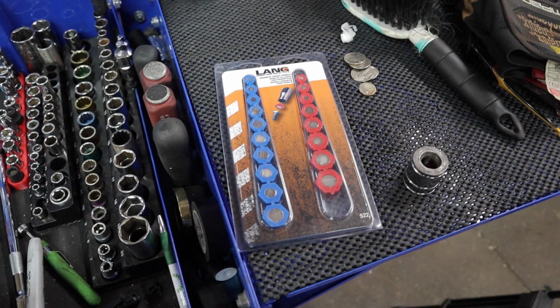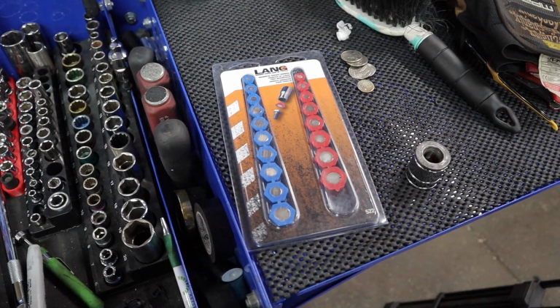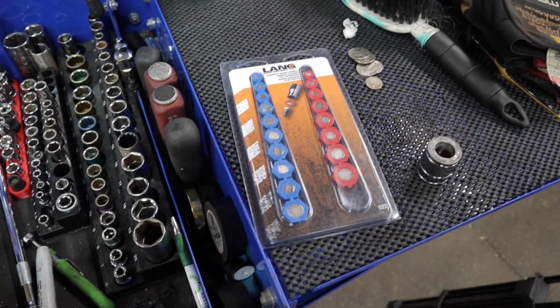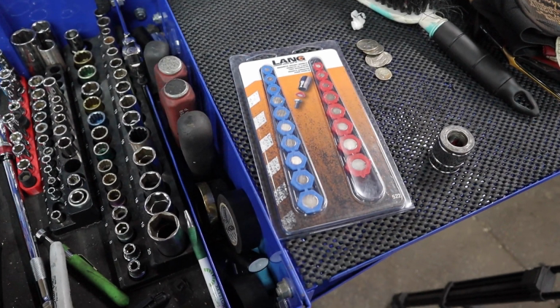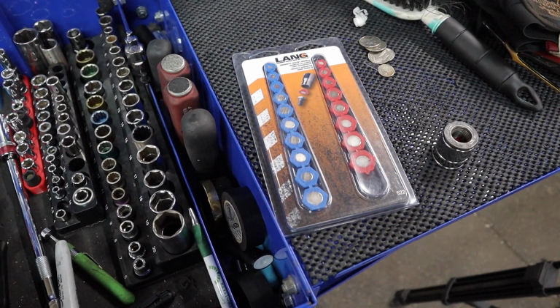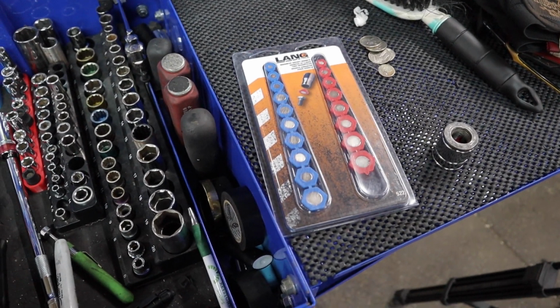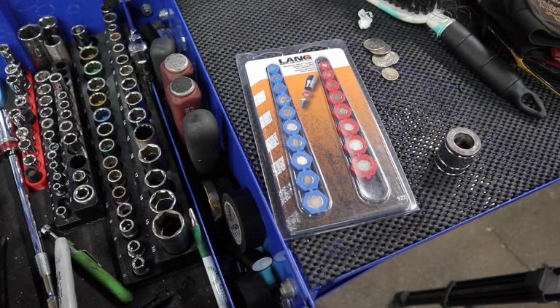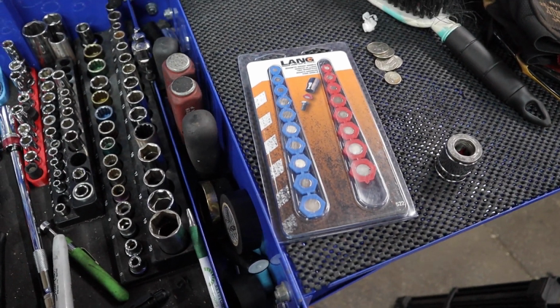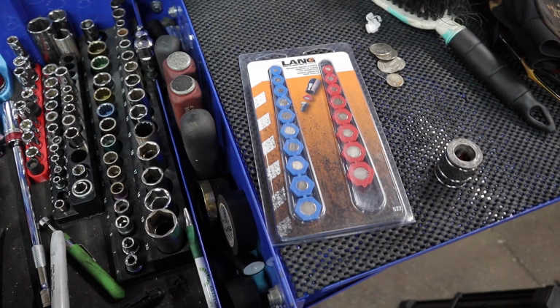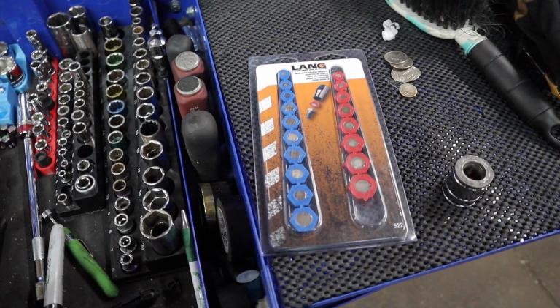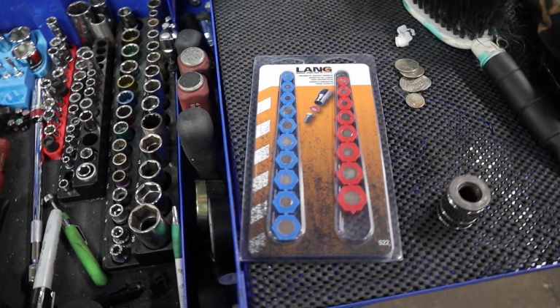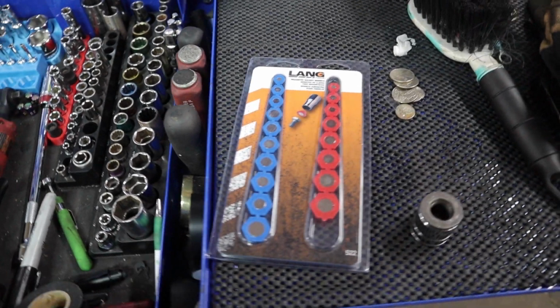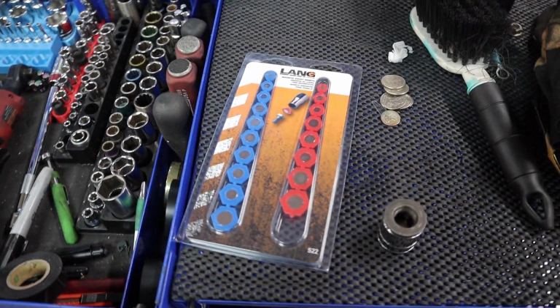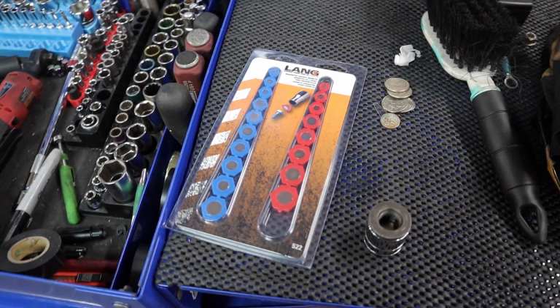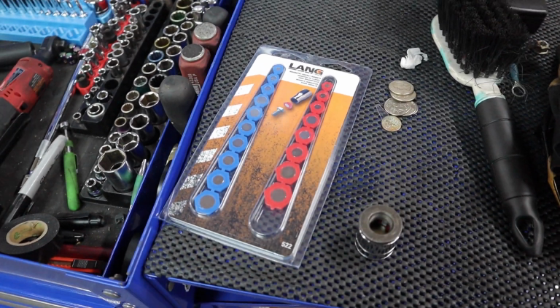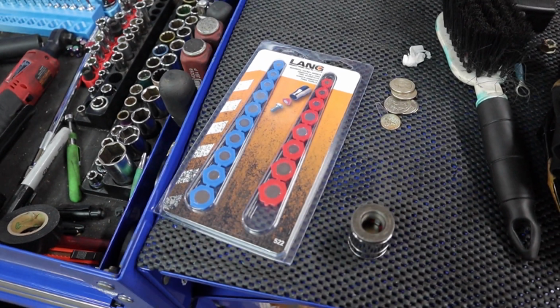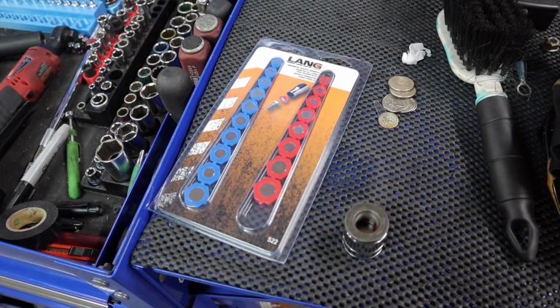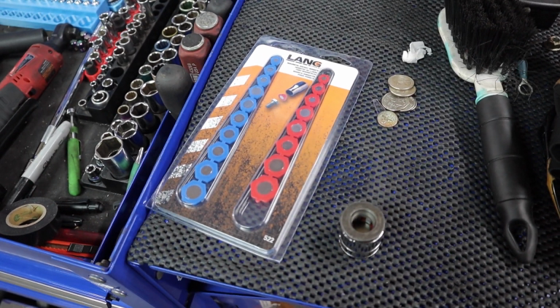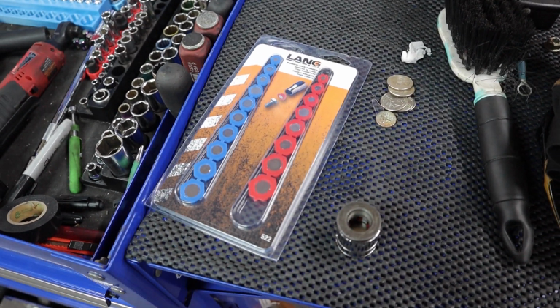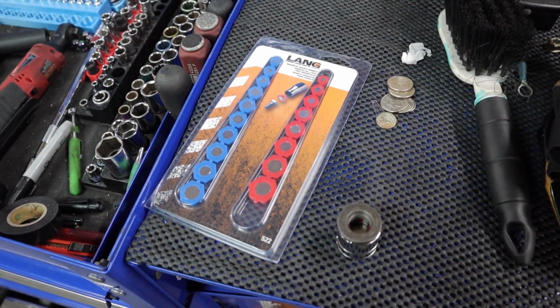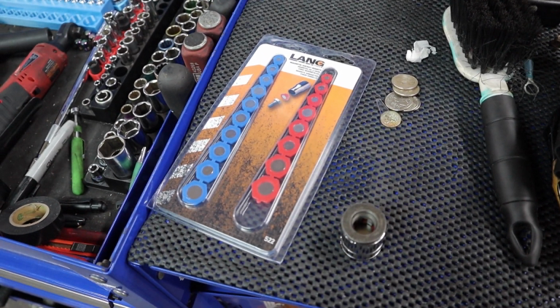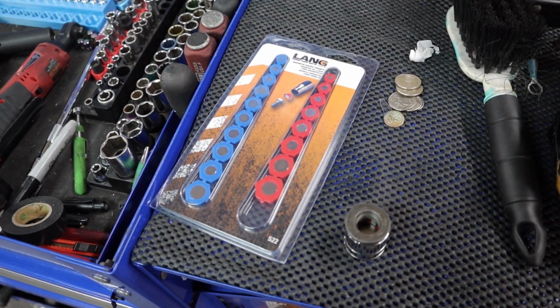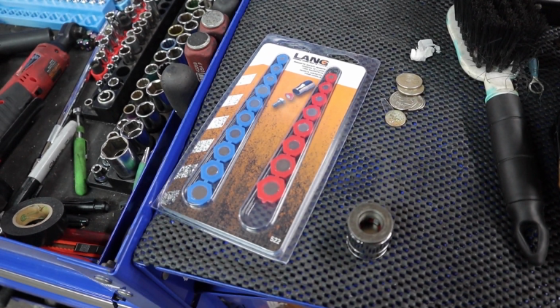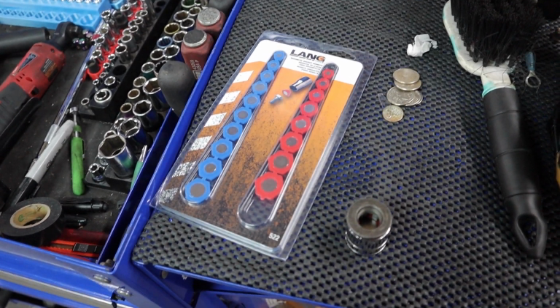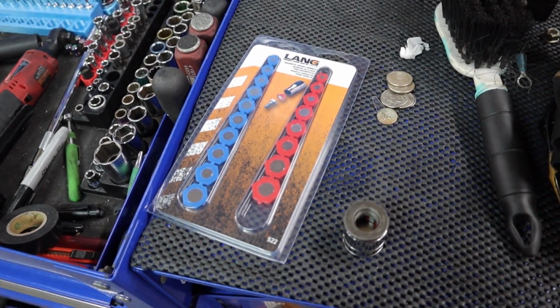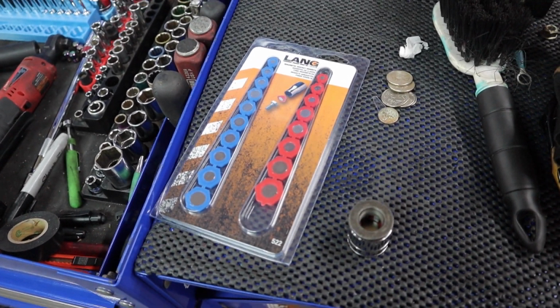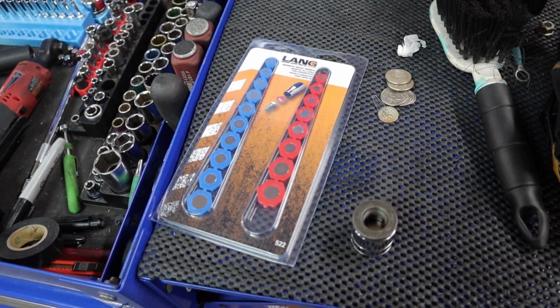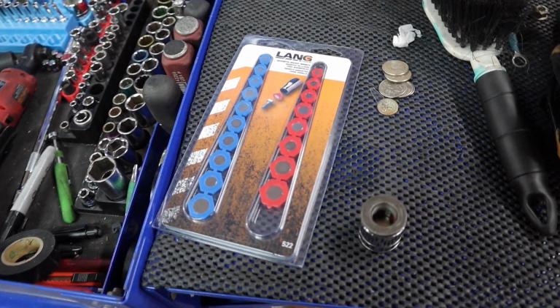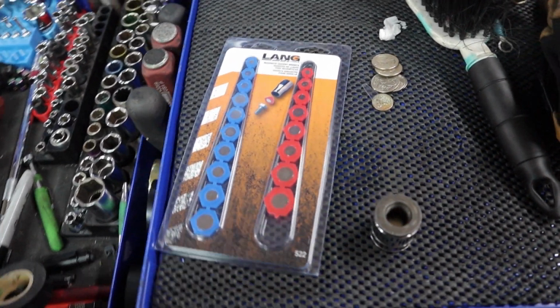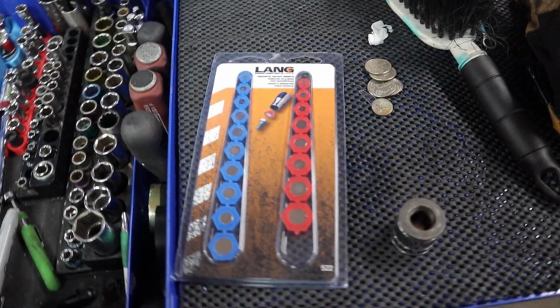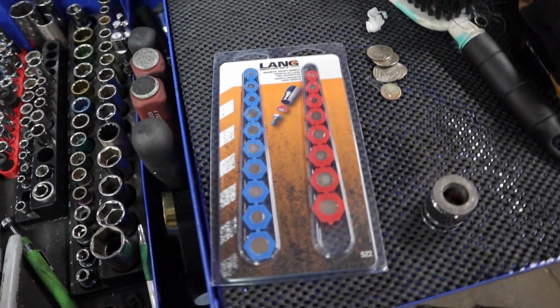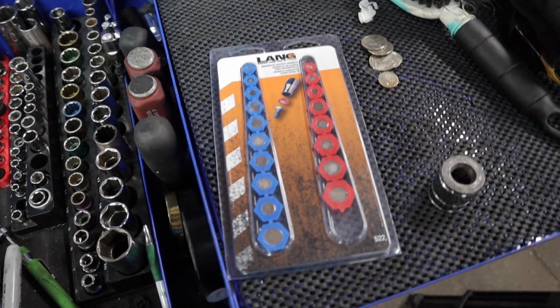What's up guys, welcome to Poor Man Mods. I'm going to do a quick little video for you guys — I just wanted to show you this cool little tool that I got off of Amazon and I wanted to share it with you.